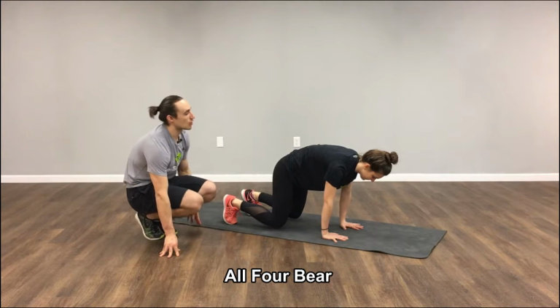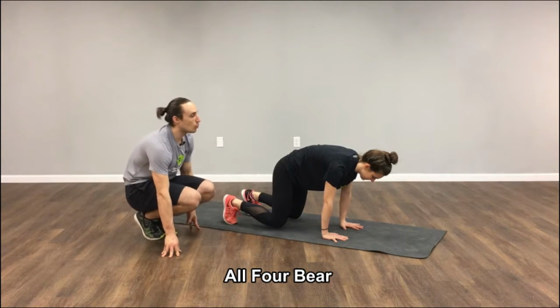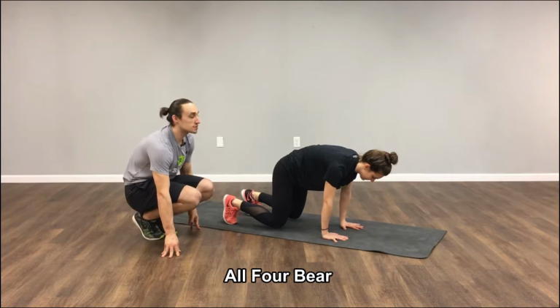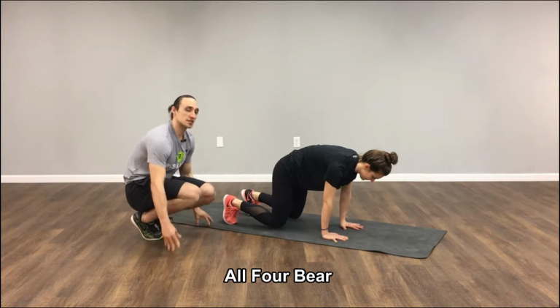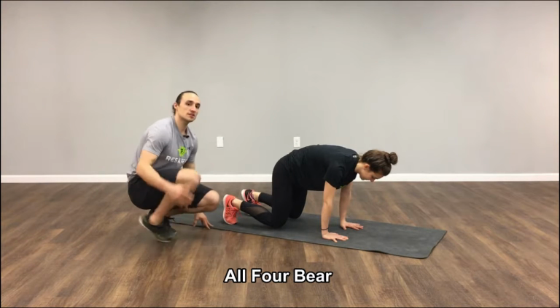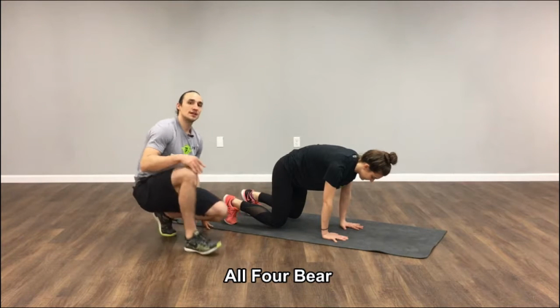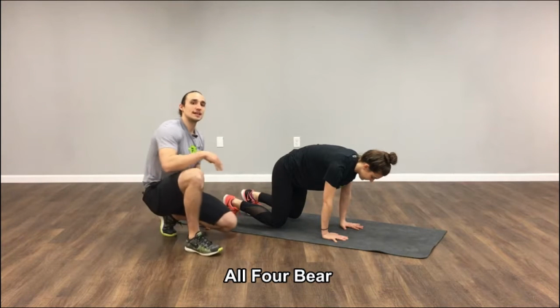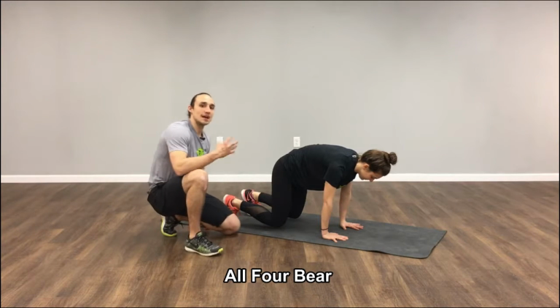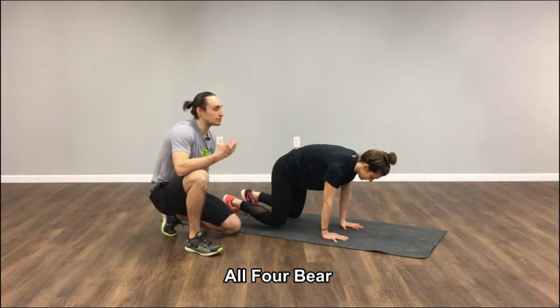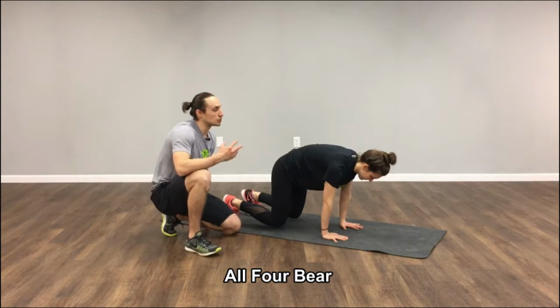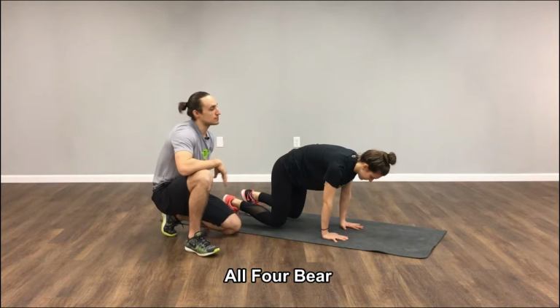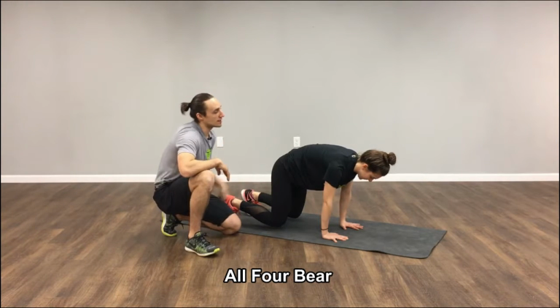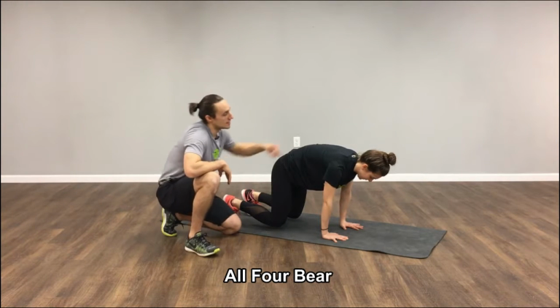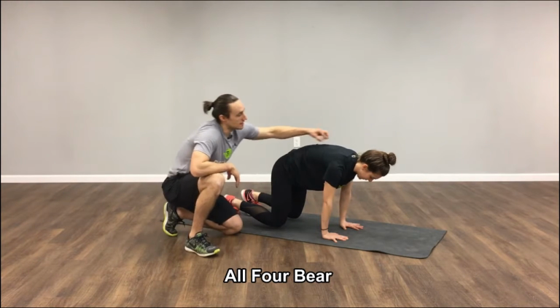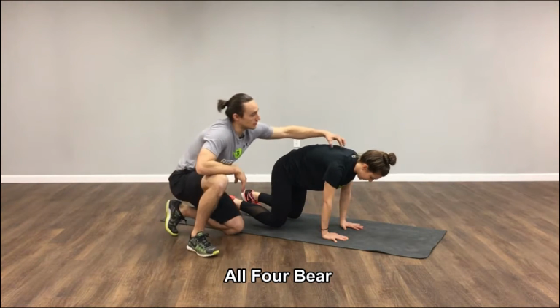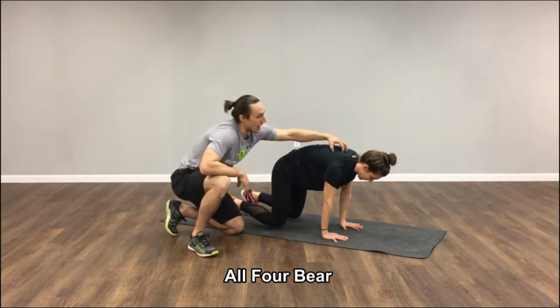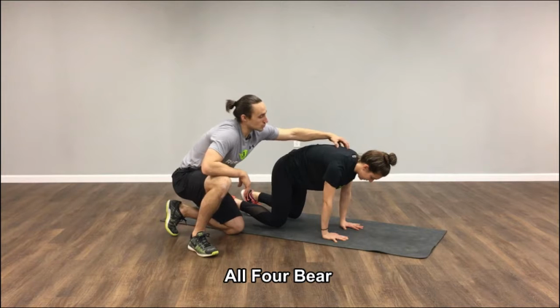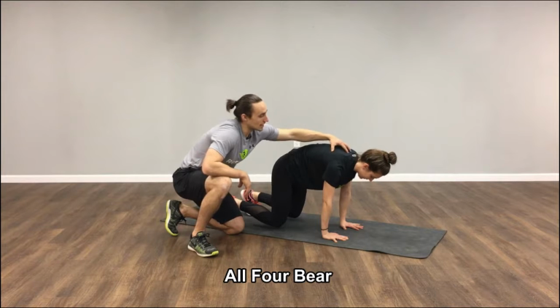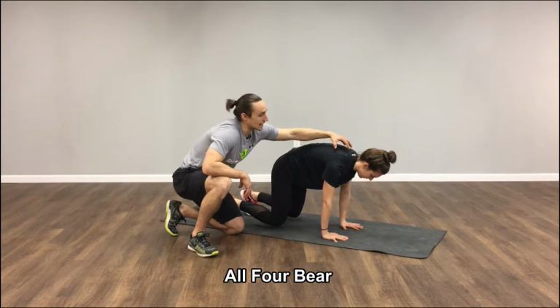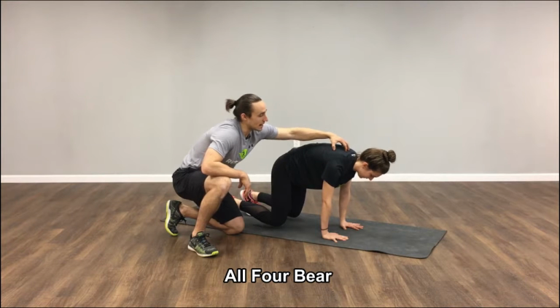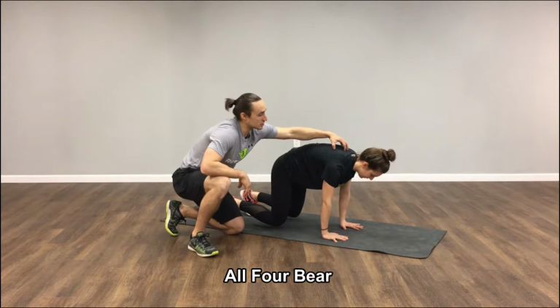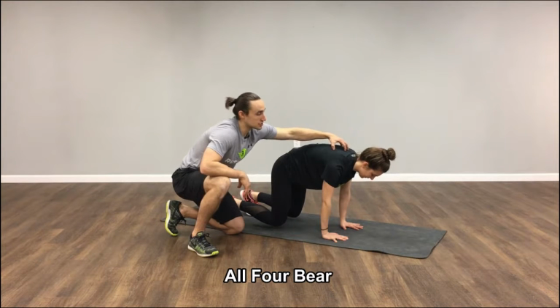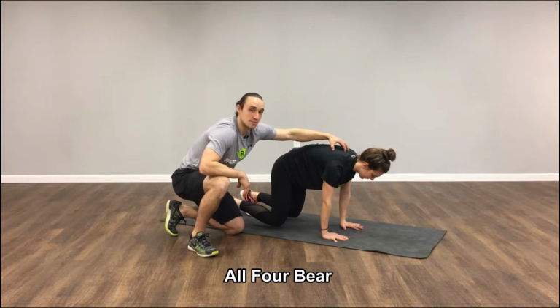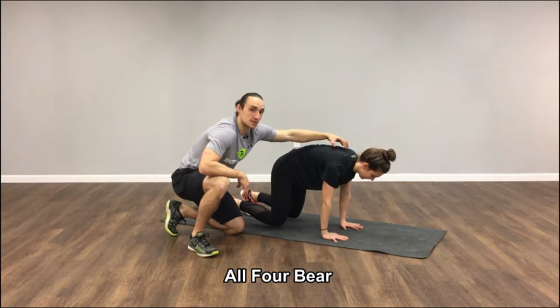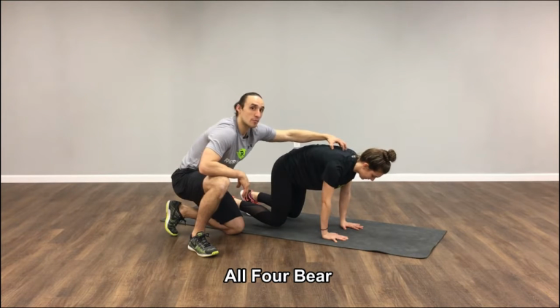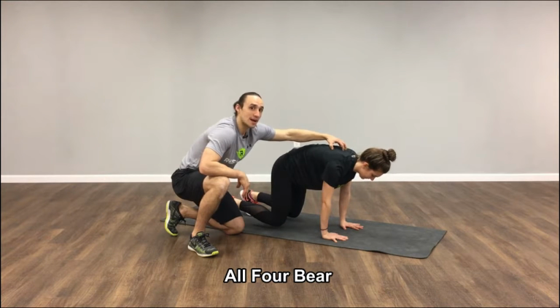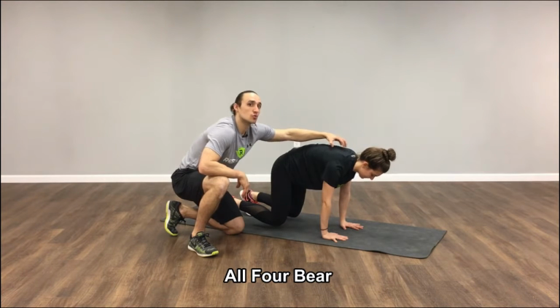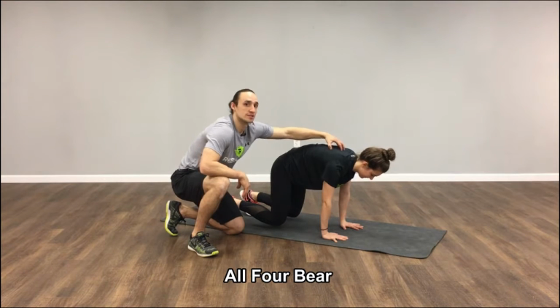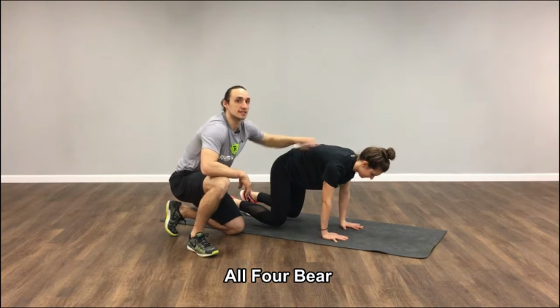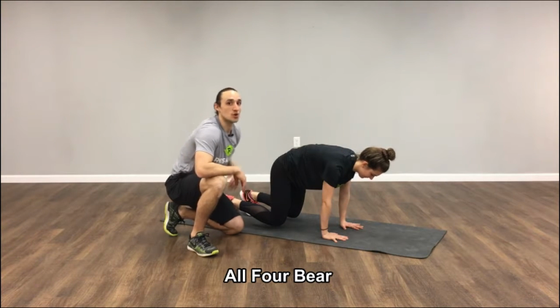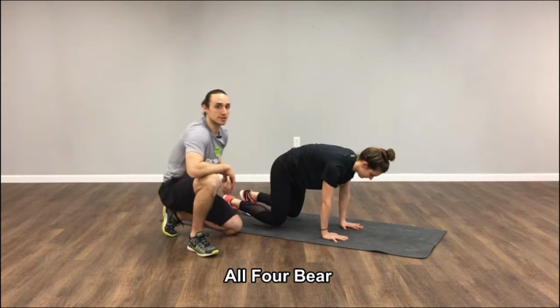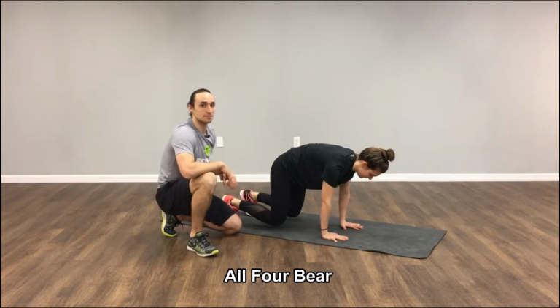She's going to hold this position, taking some nice, full, deep breaths, feeling her abs work, and making sure she's keeping this upper back towards the ceiling the whole time.